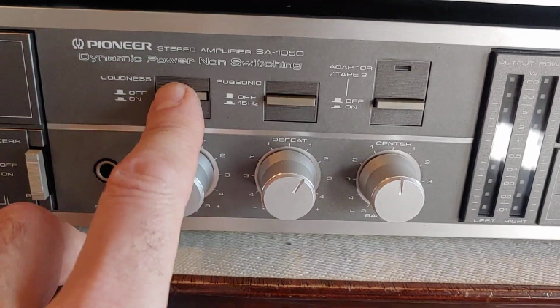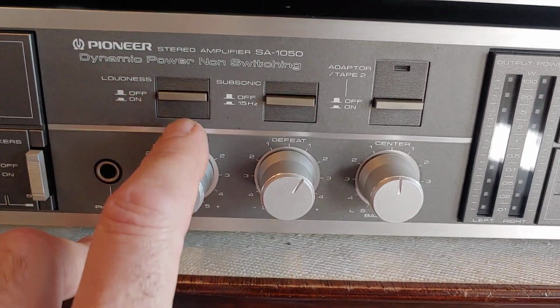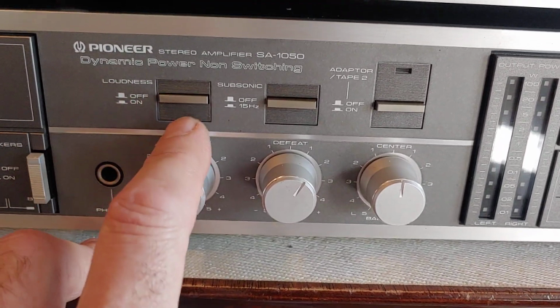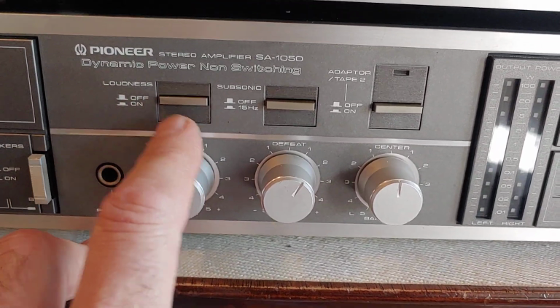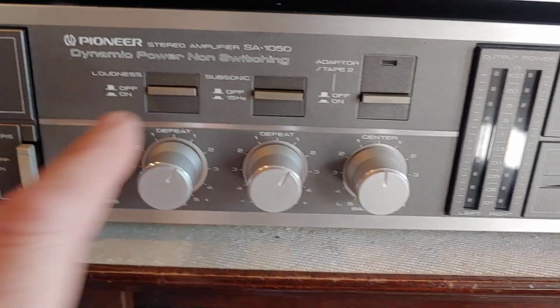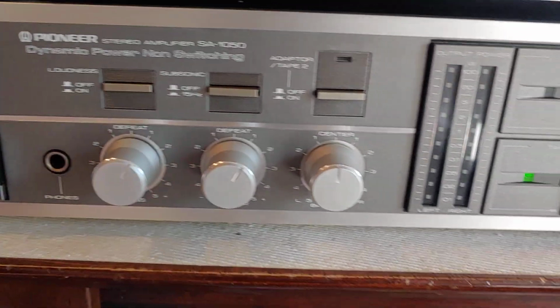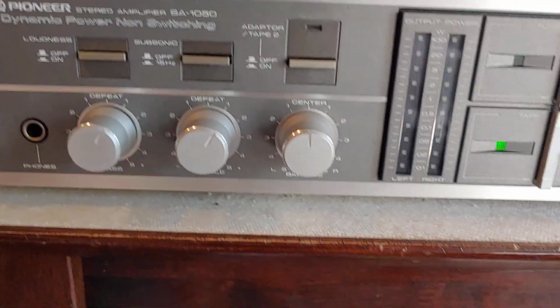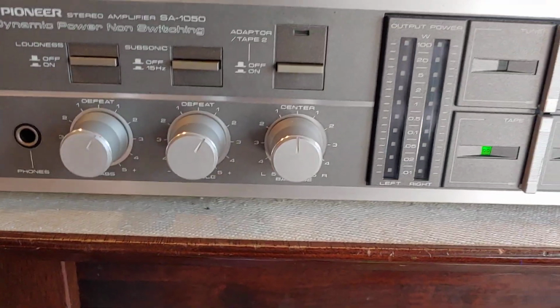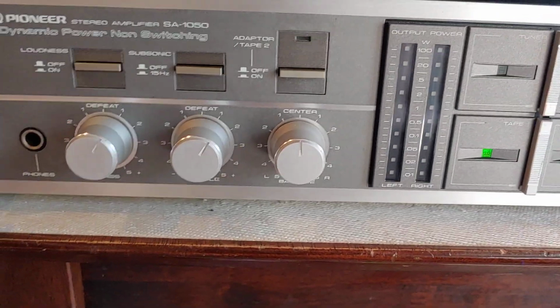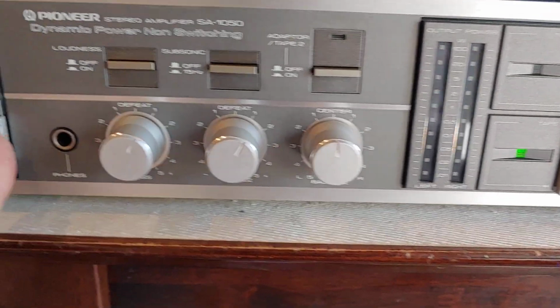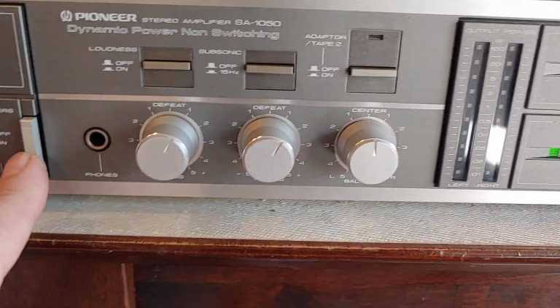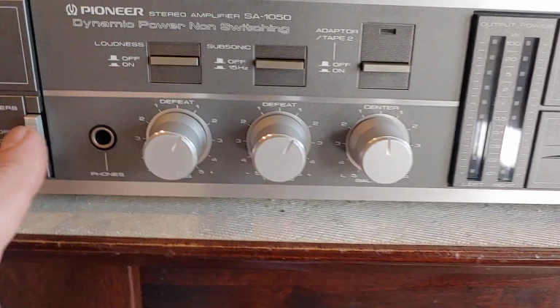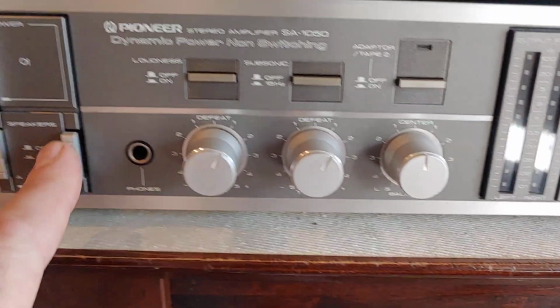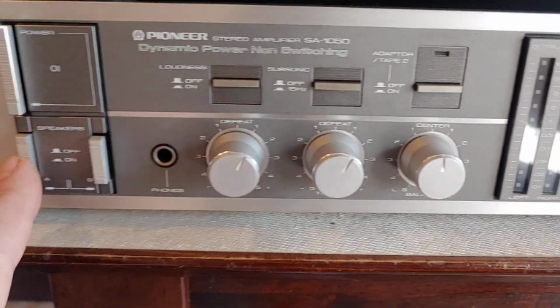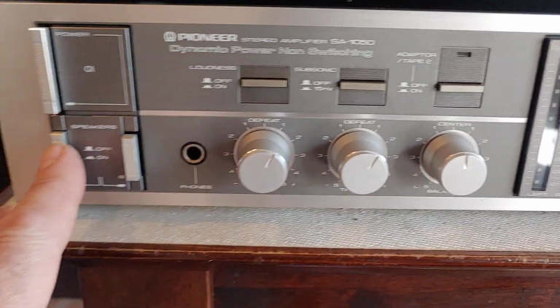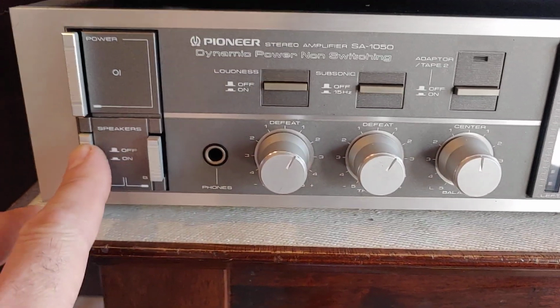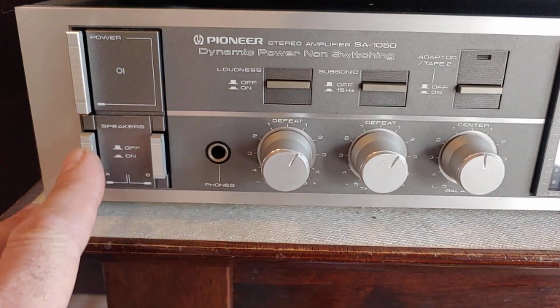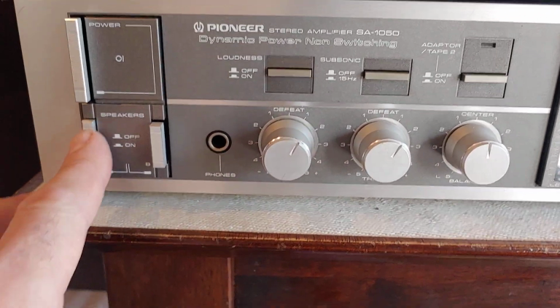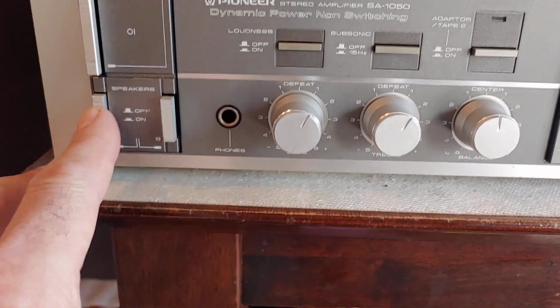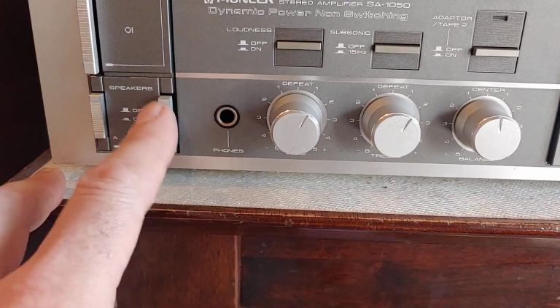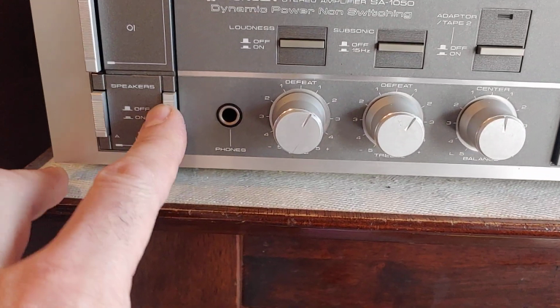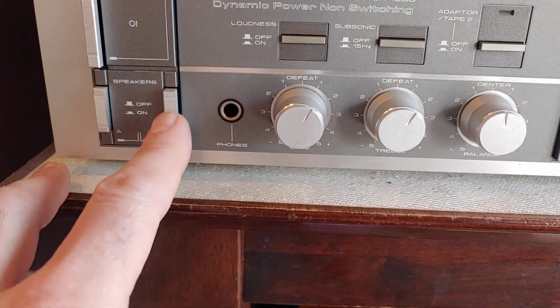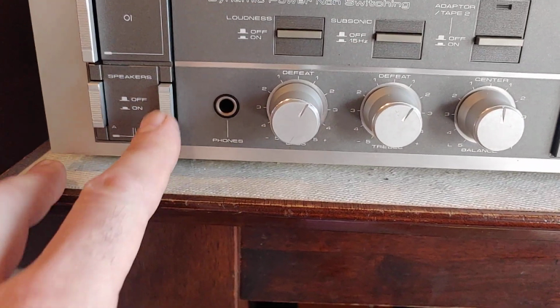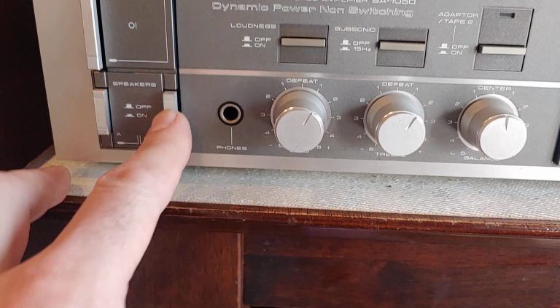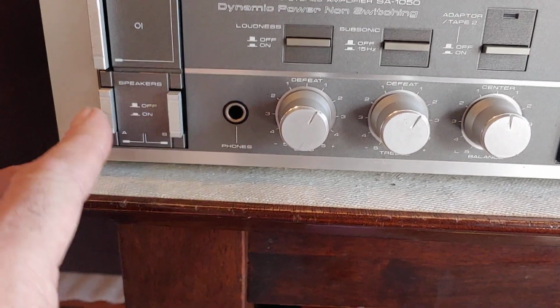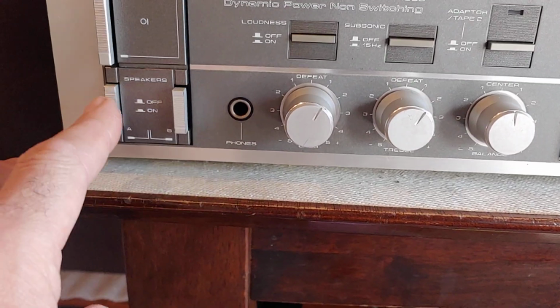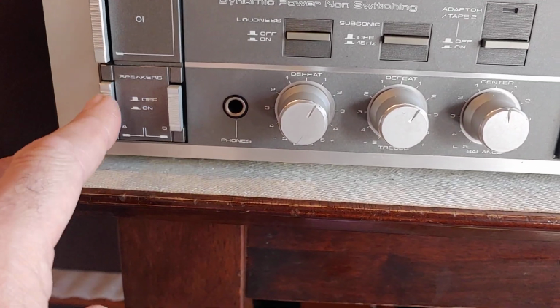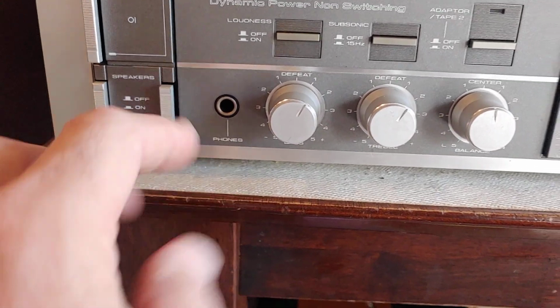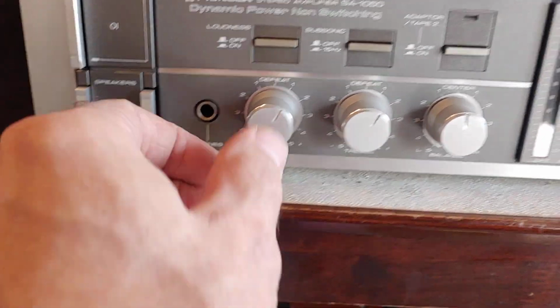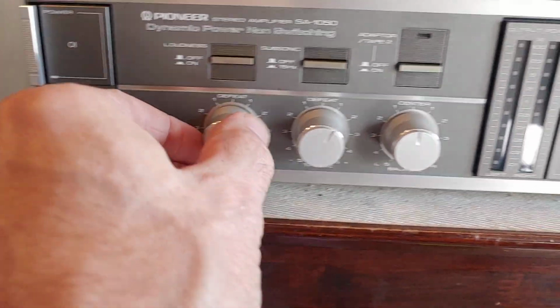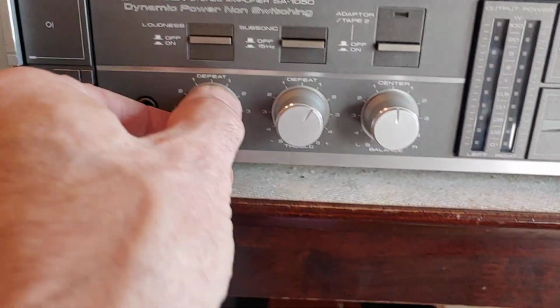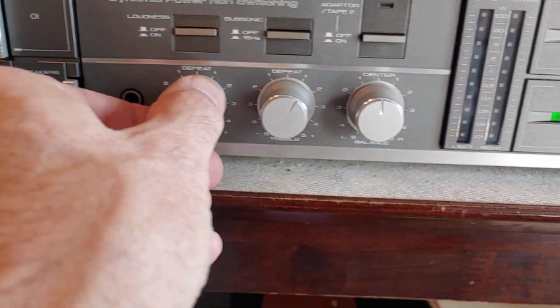I'm going to leave loudness on speaker A — speaker B is over here. I'm connected to A right now.